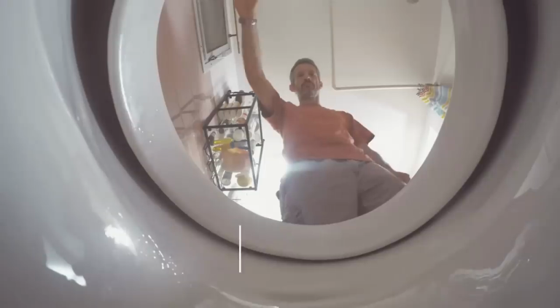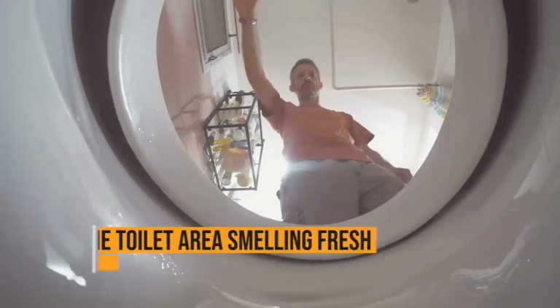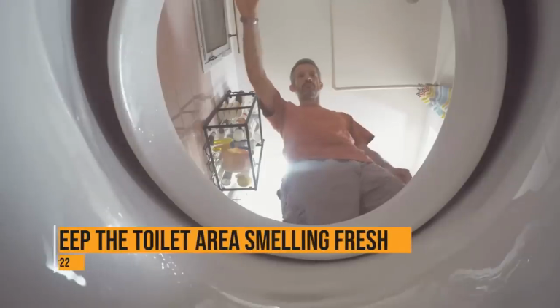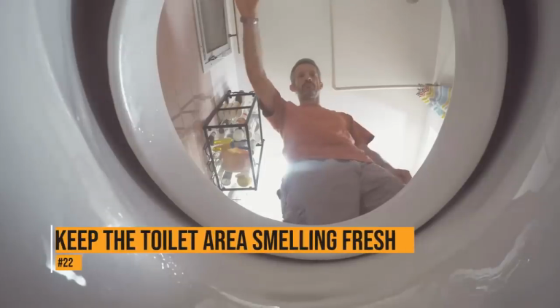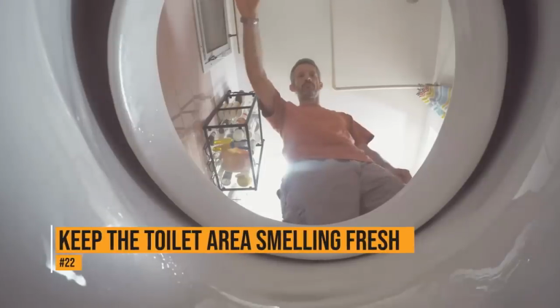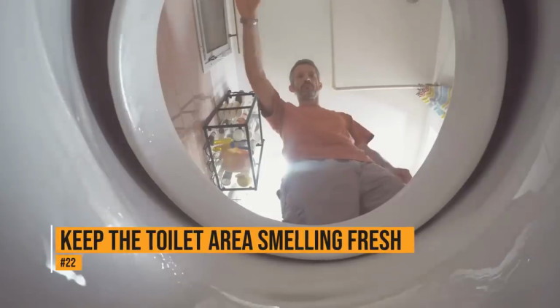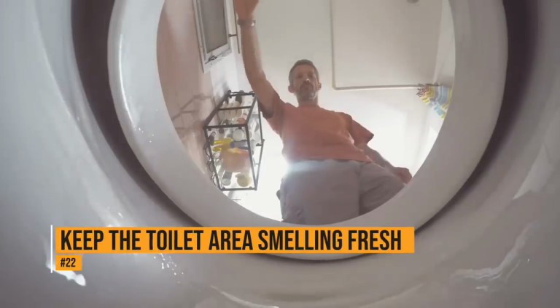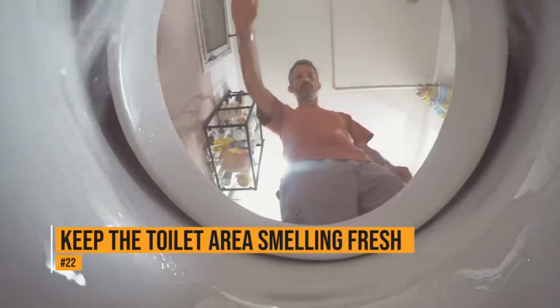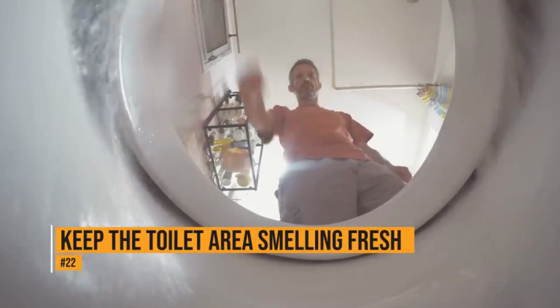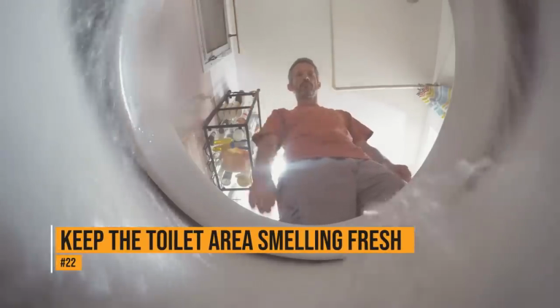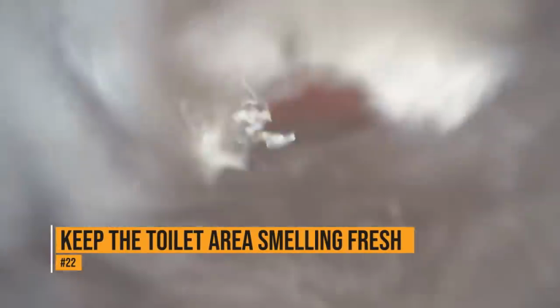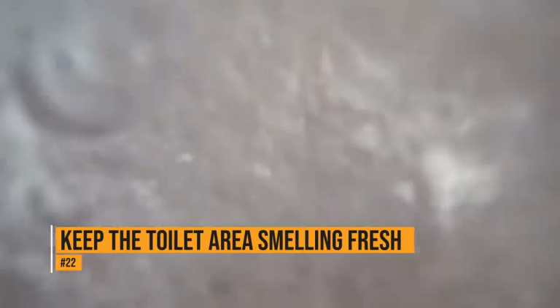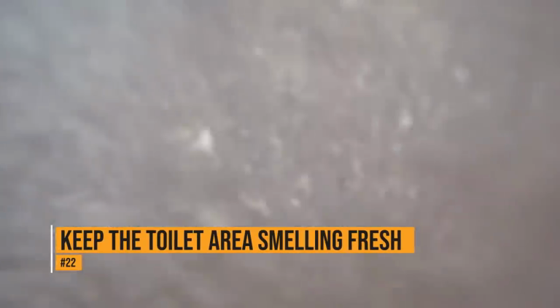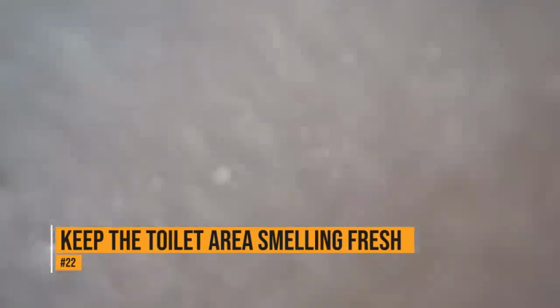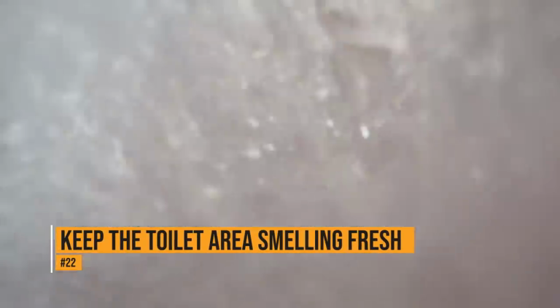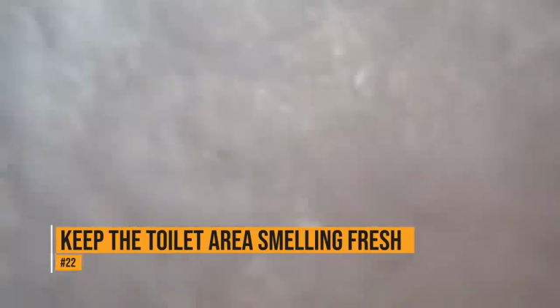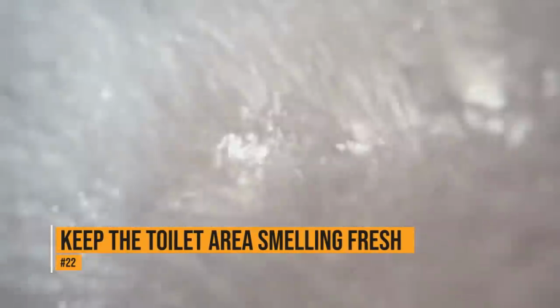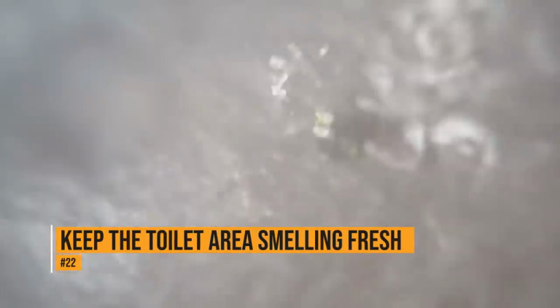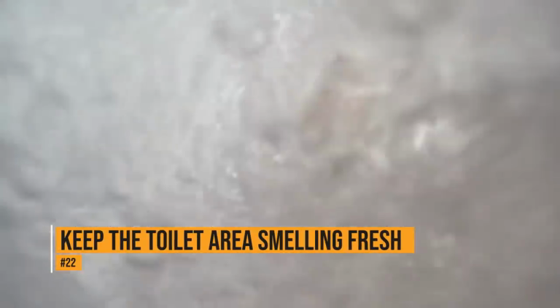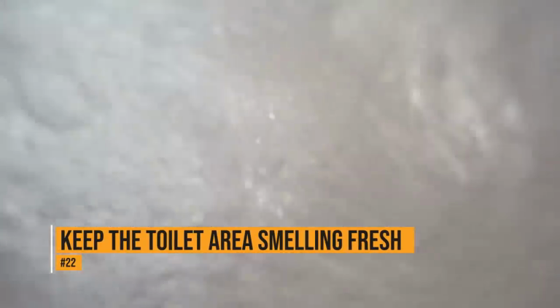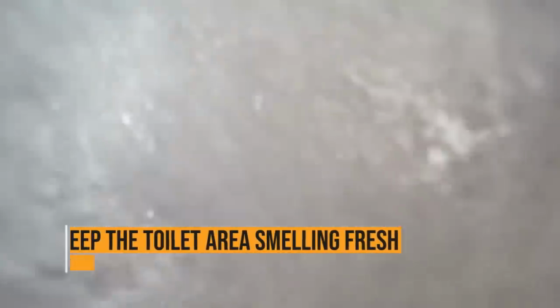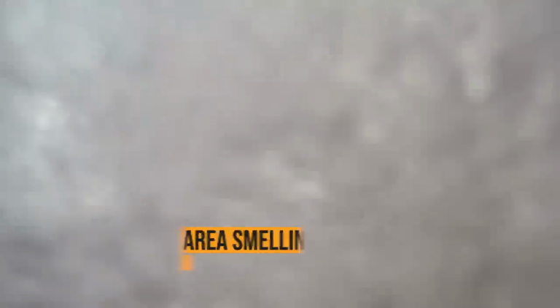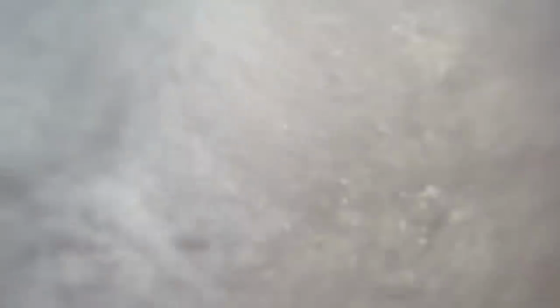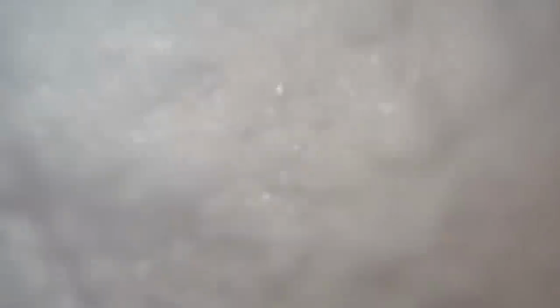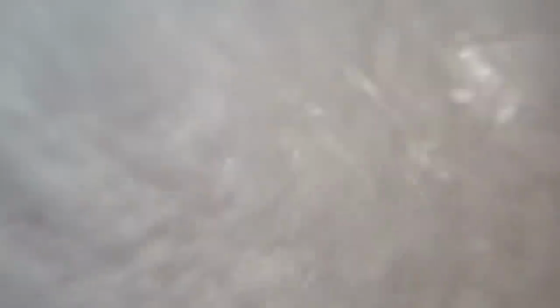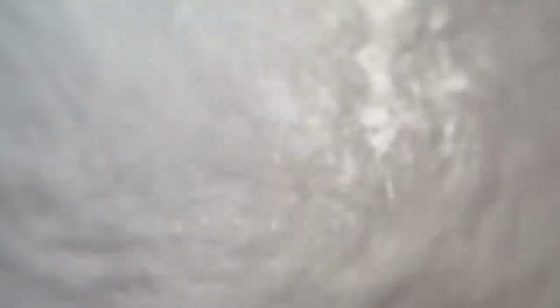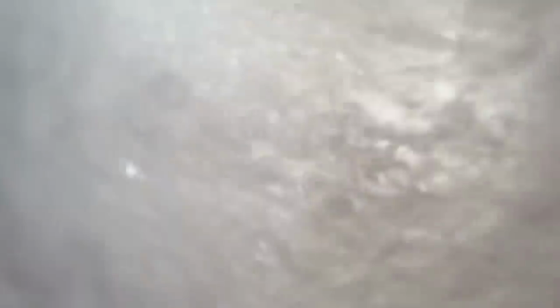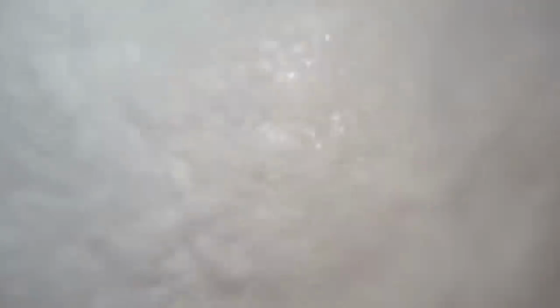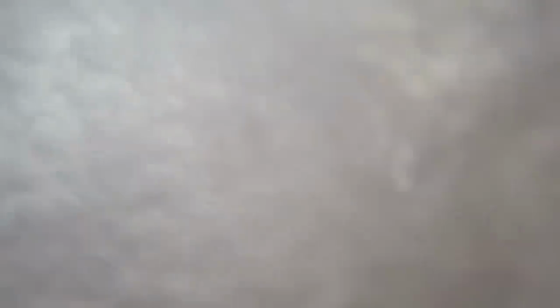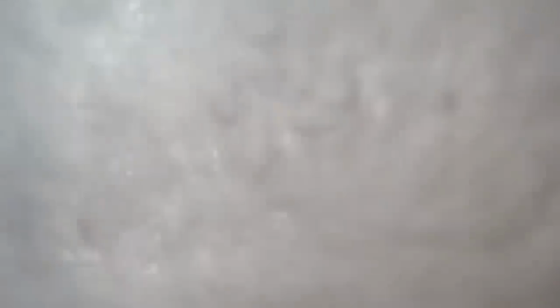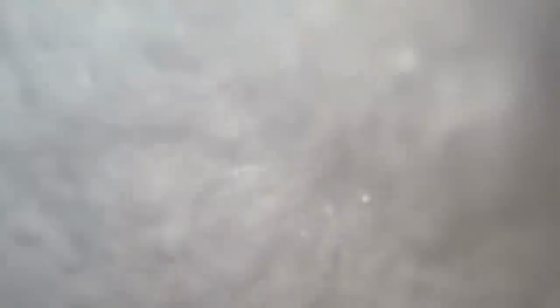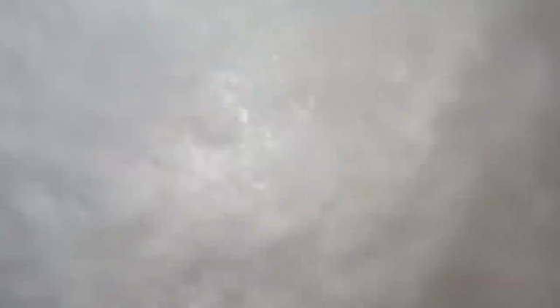To keep your bathroom smelling fresh, hide a dryer sheet in the toilet paper roll. Each time the roll moves, a fresh scent will be released.